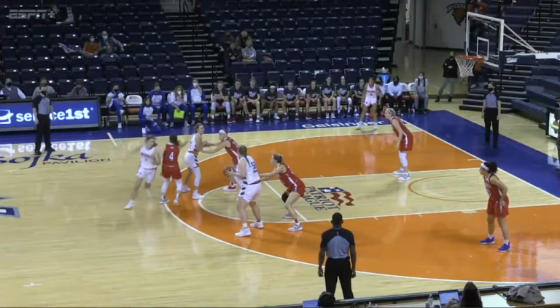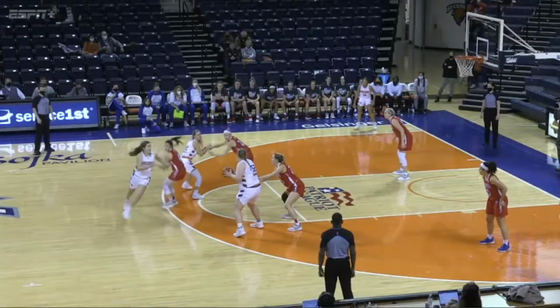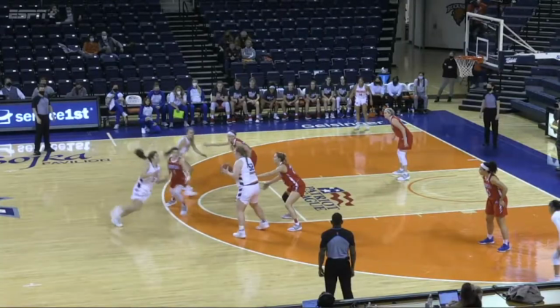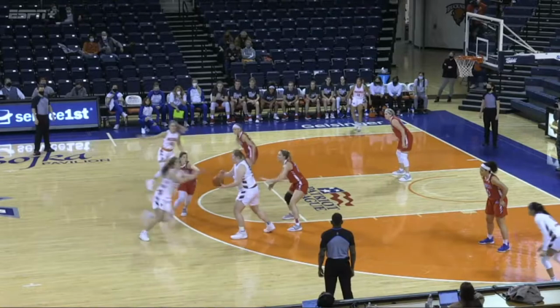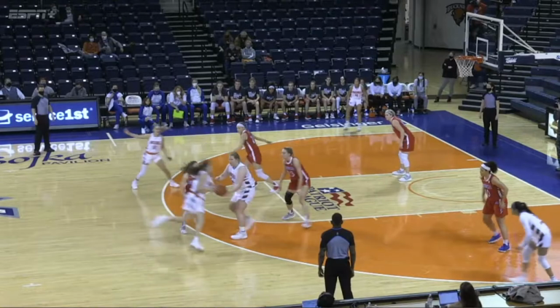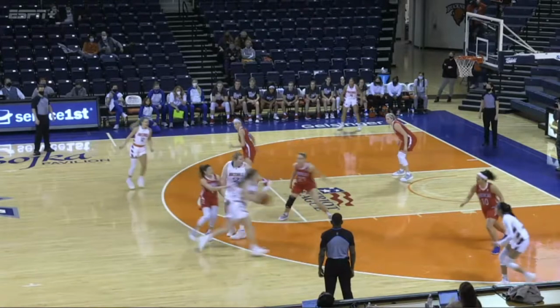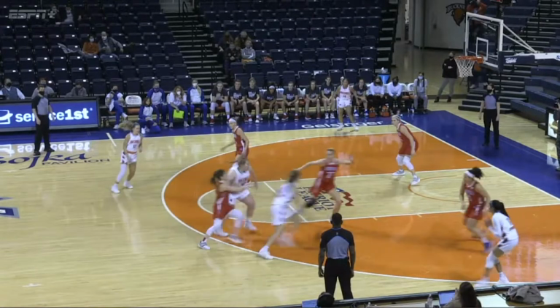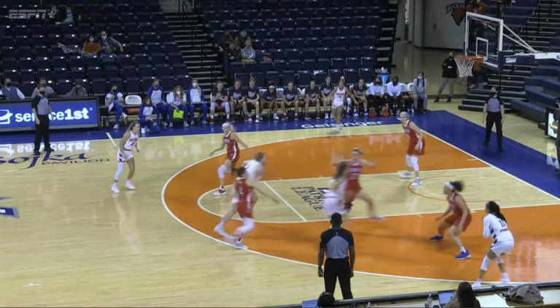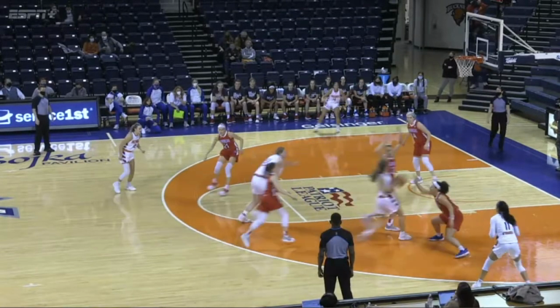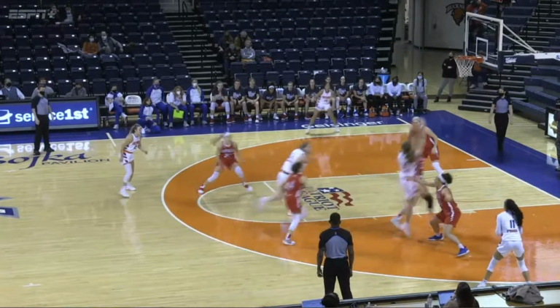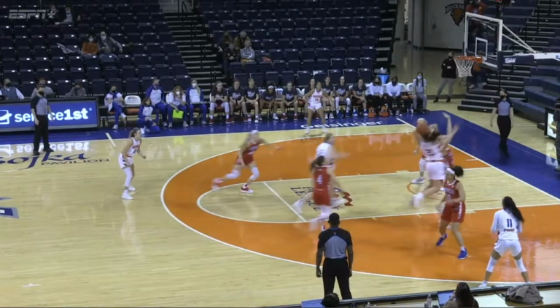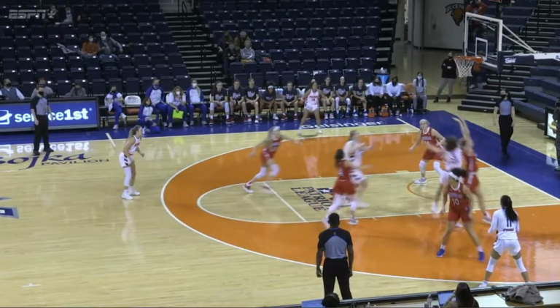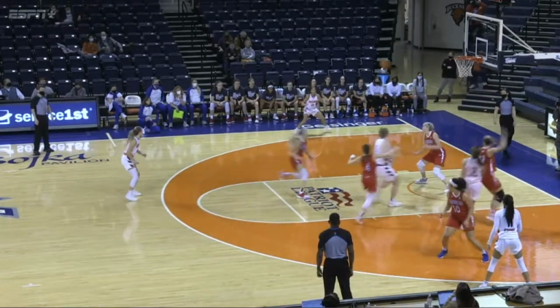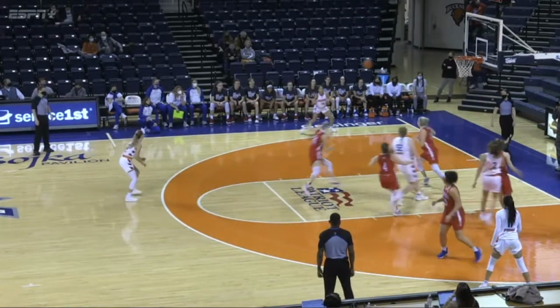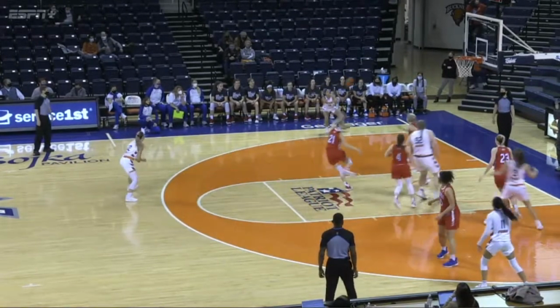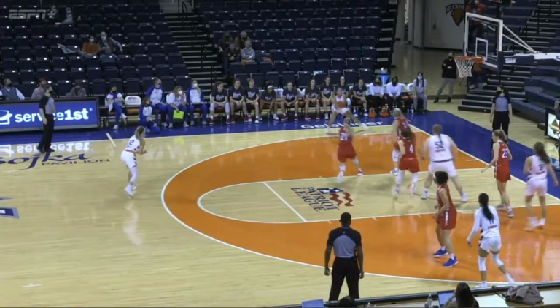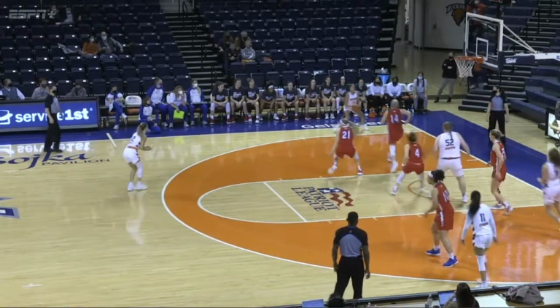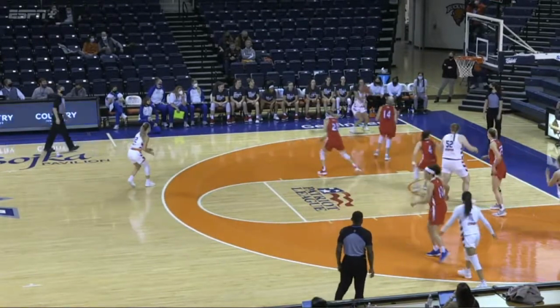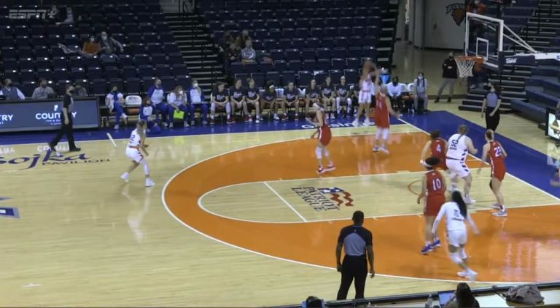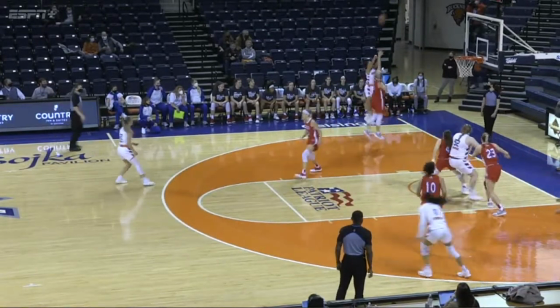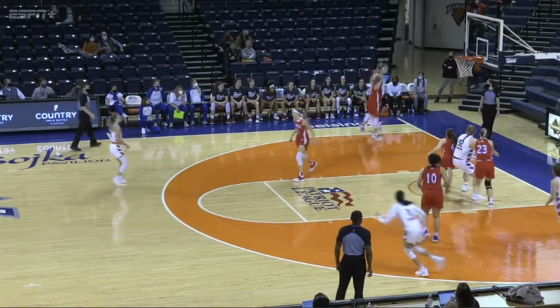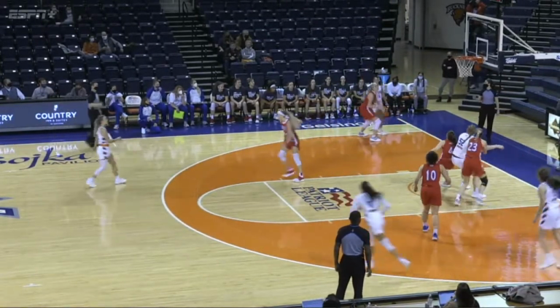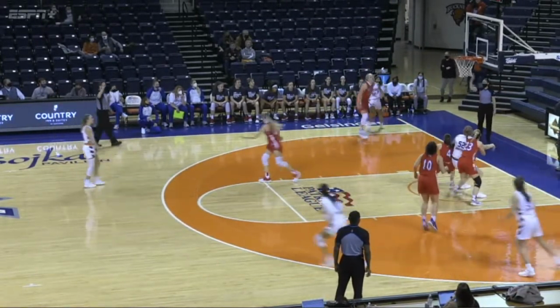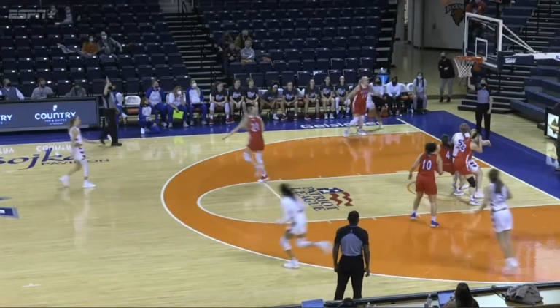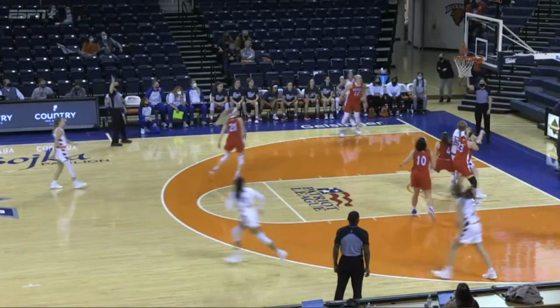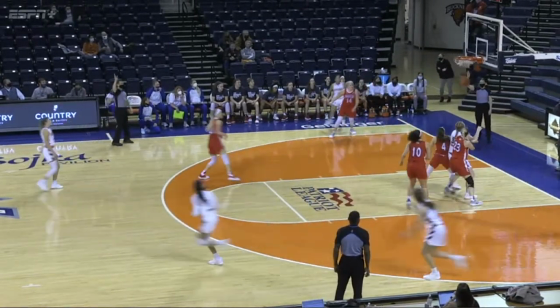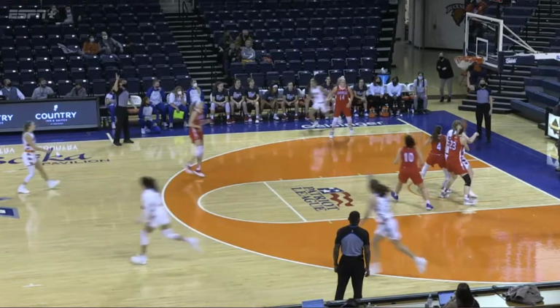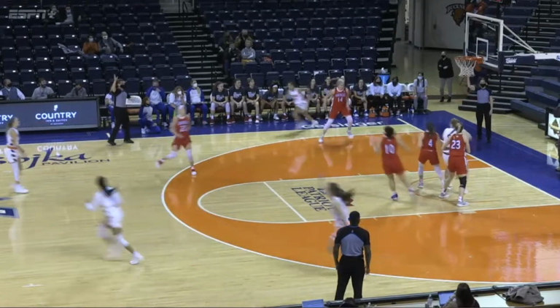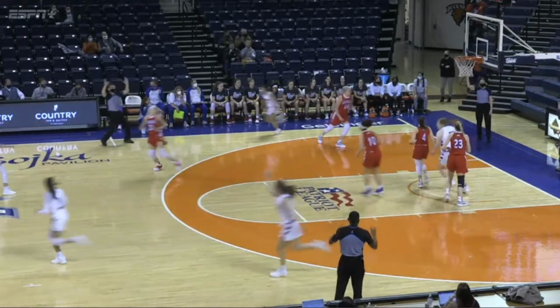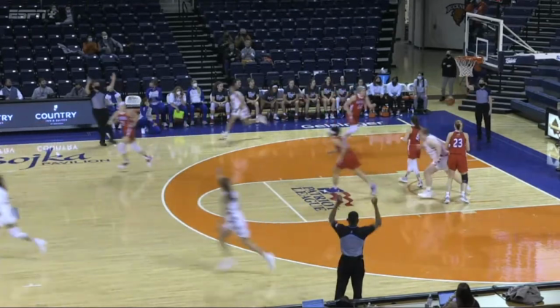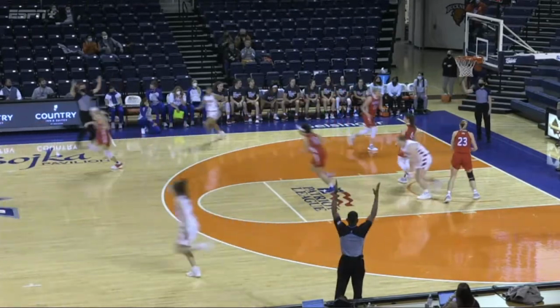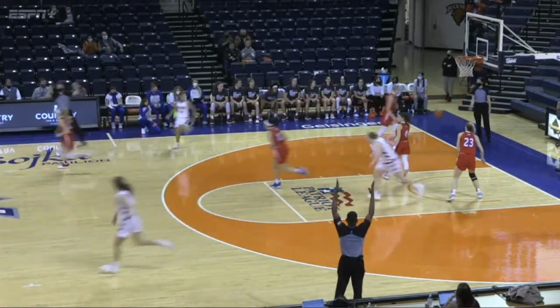Schaefer on the right elbow. Hand off for Collins. Looks to drive. Kick it out on a skip pass. Three on the way — Ty Johnson from the left corner, and she buries it.